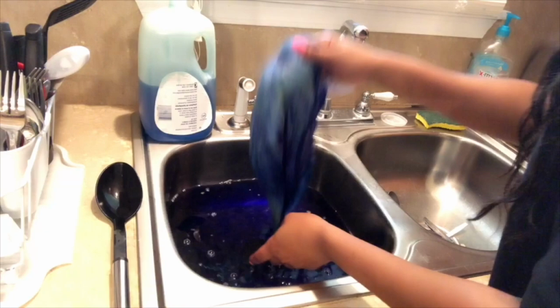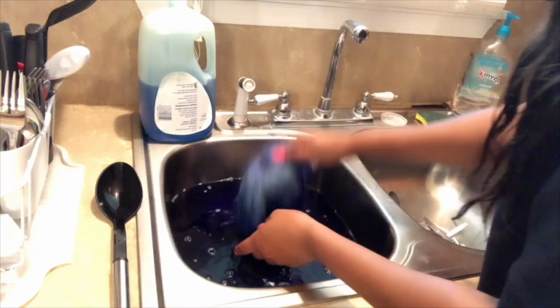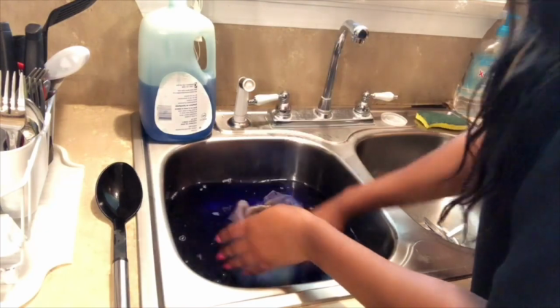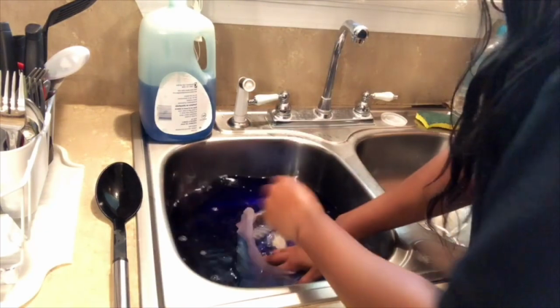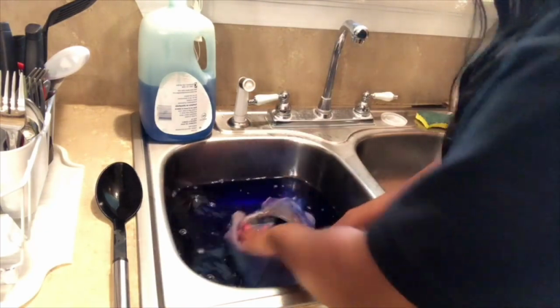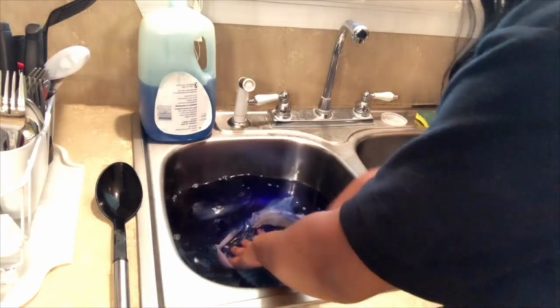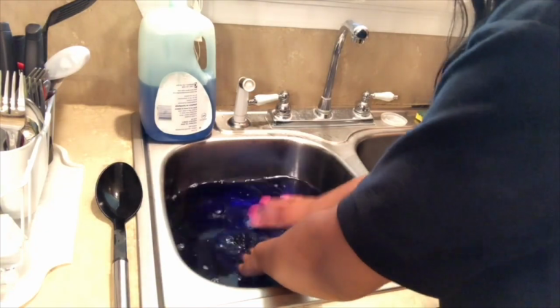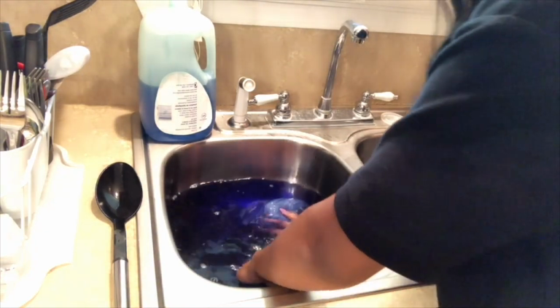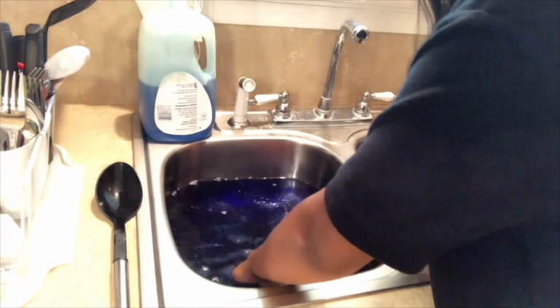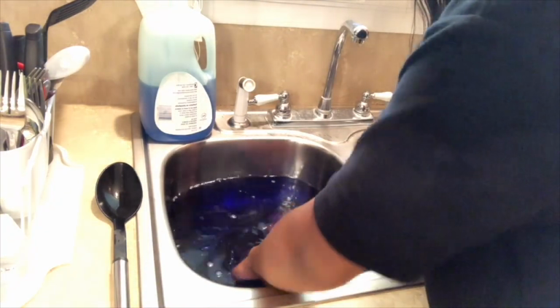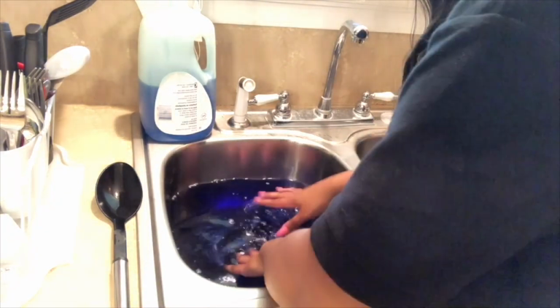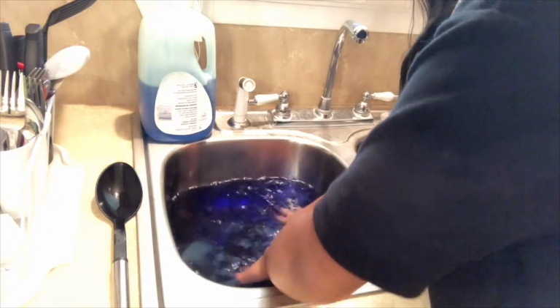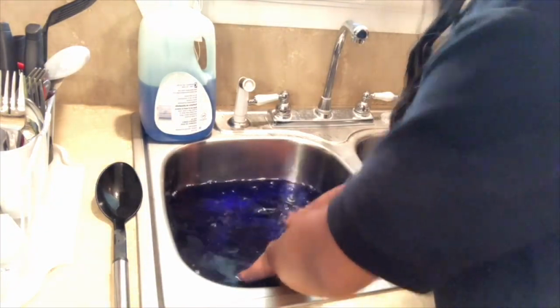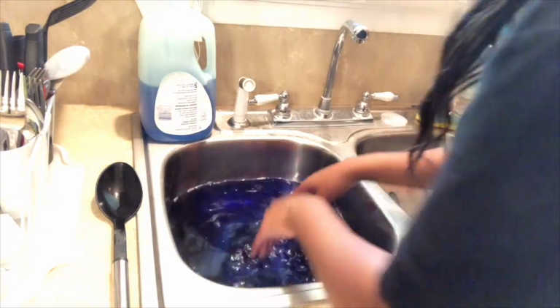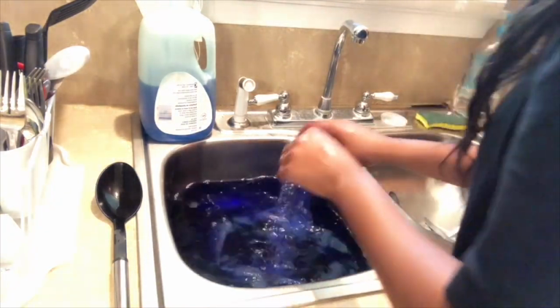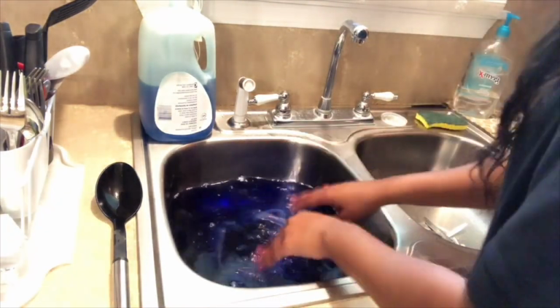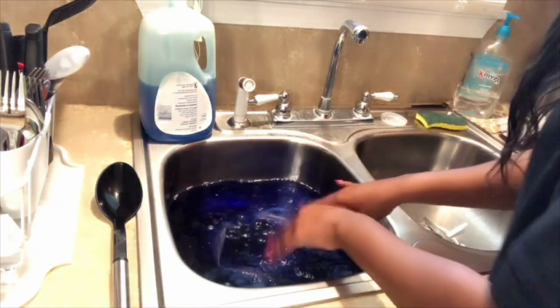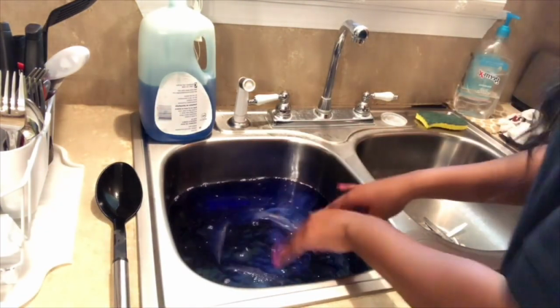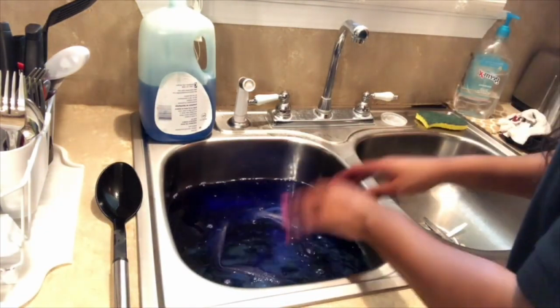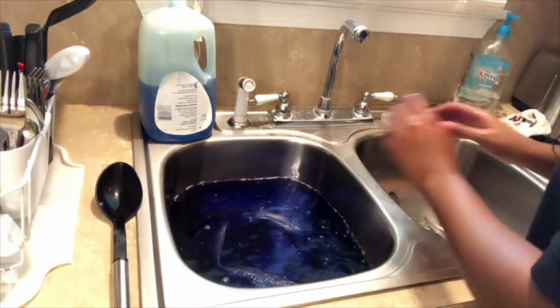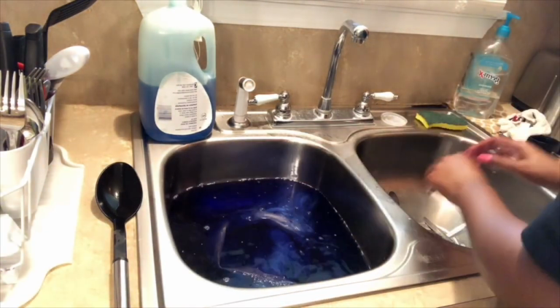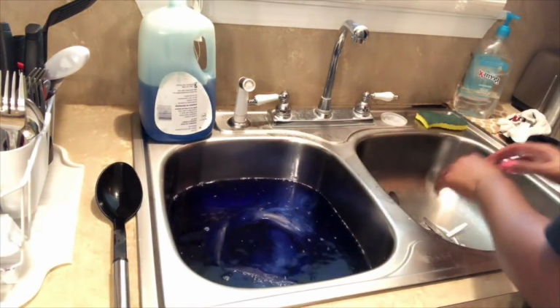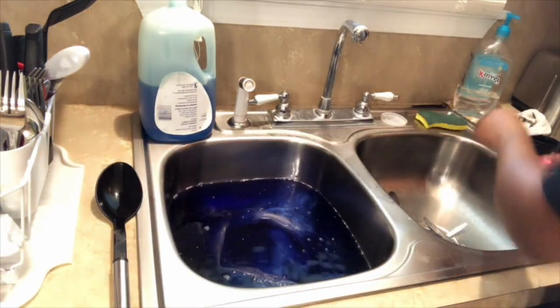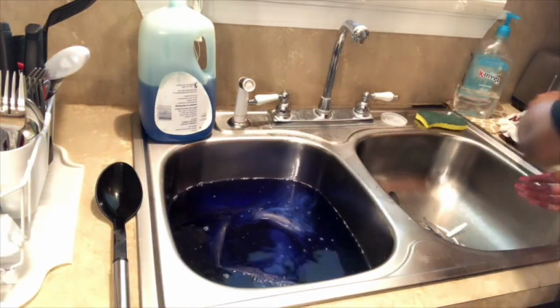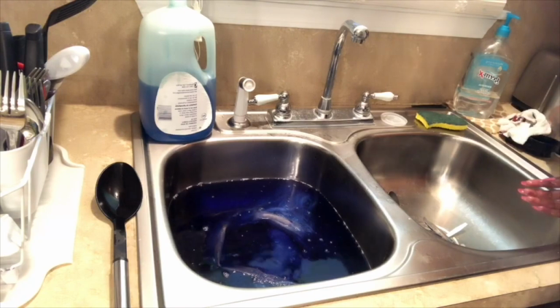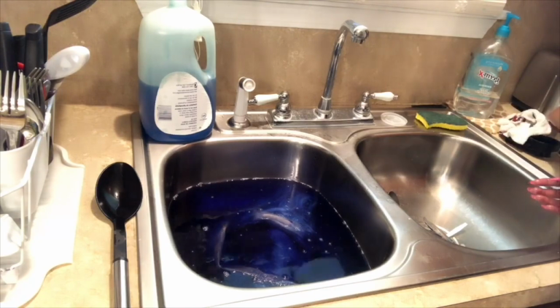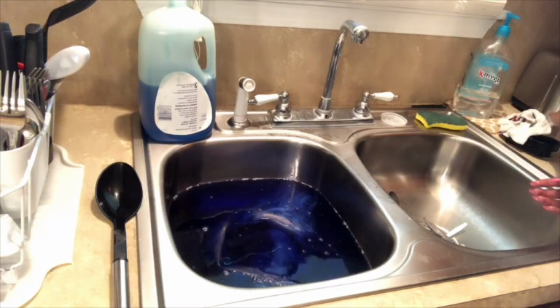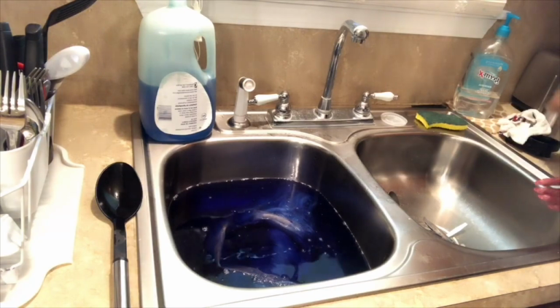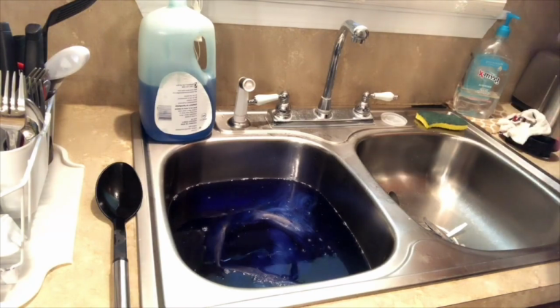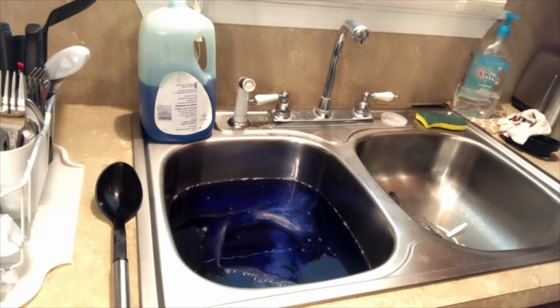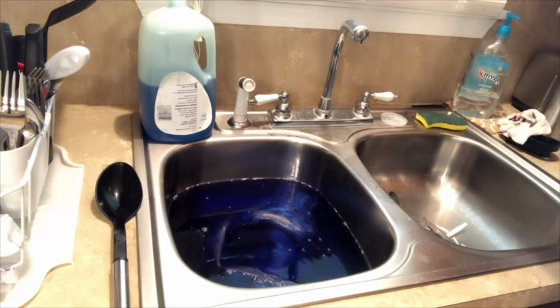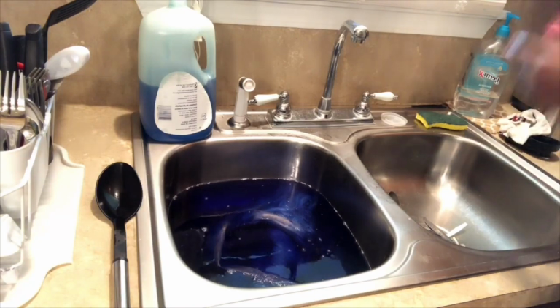Now what I'm doing is just letting the hair sit and trying to see if that's enough and how dark I want it. But it wasn't dark enough for me, so I'll put it back in.